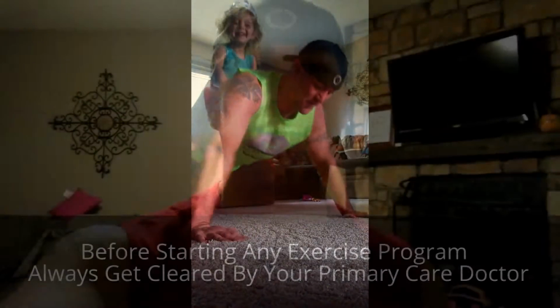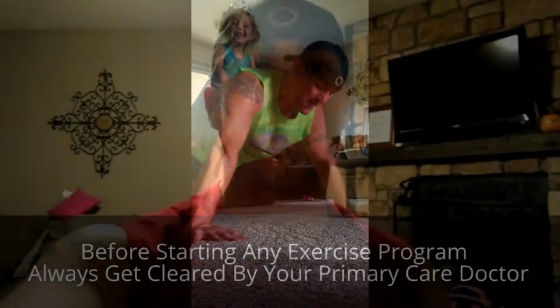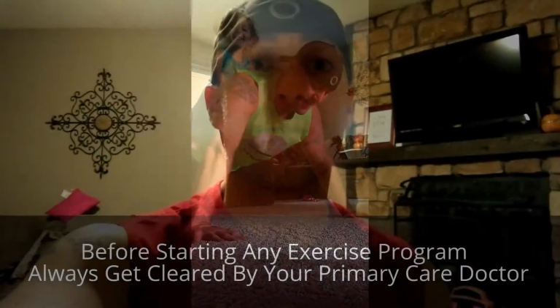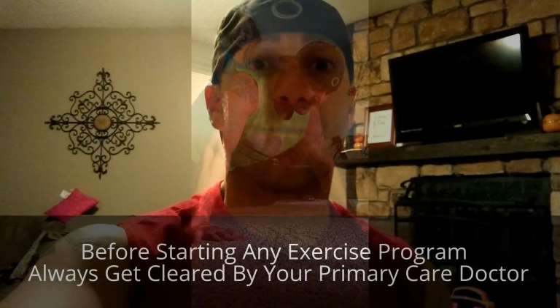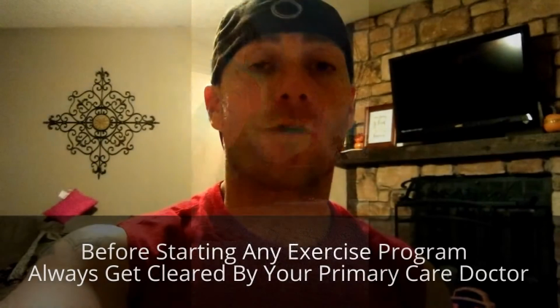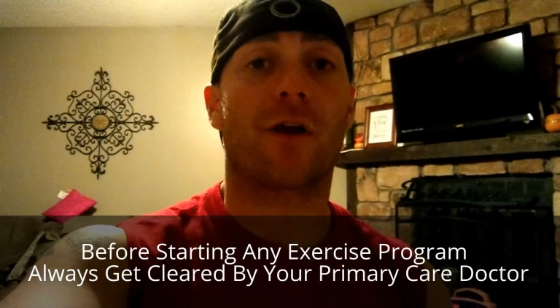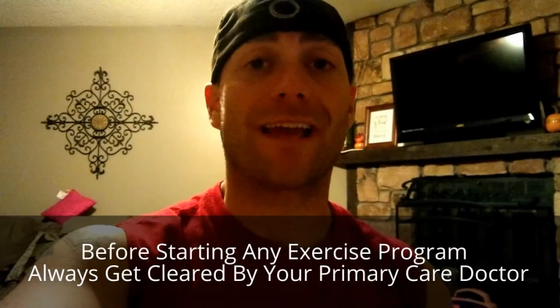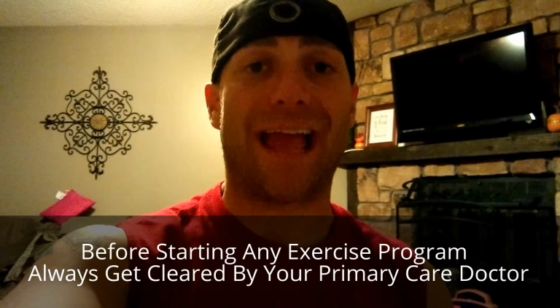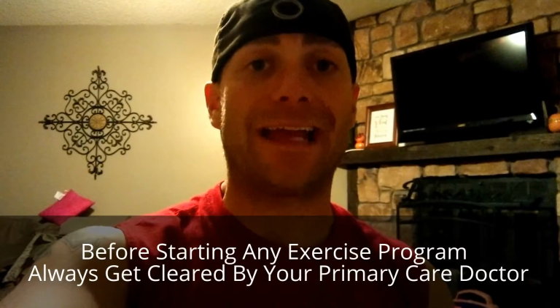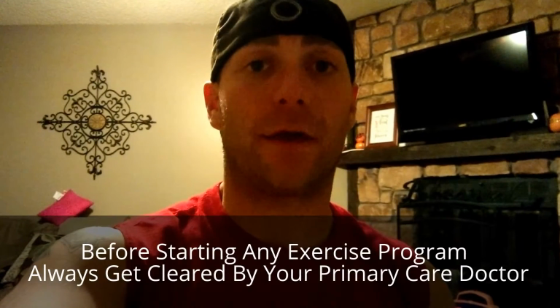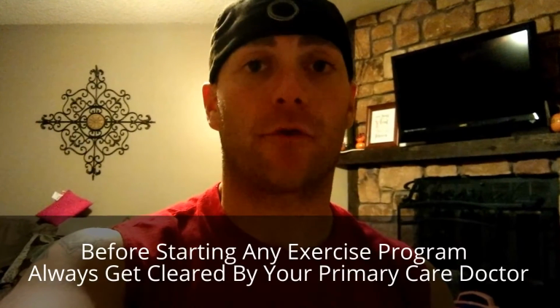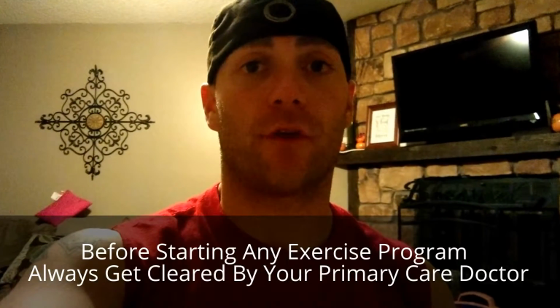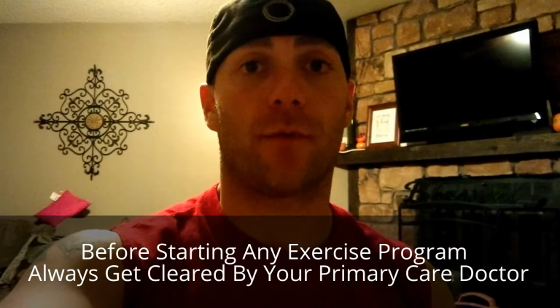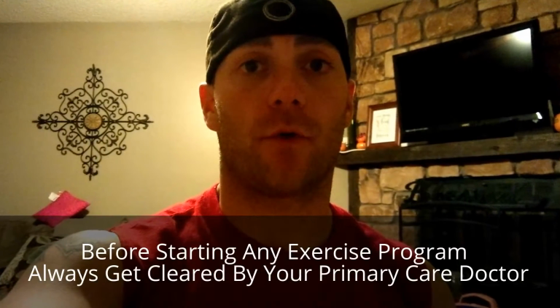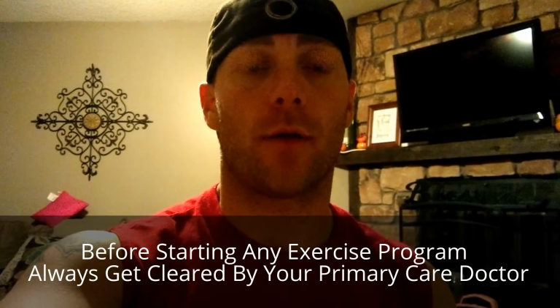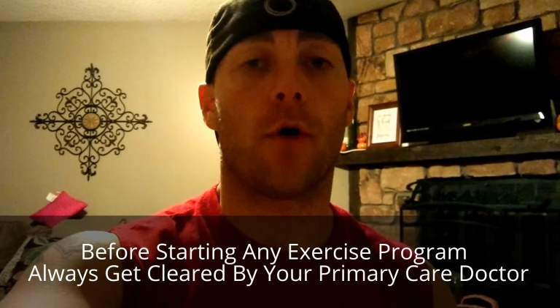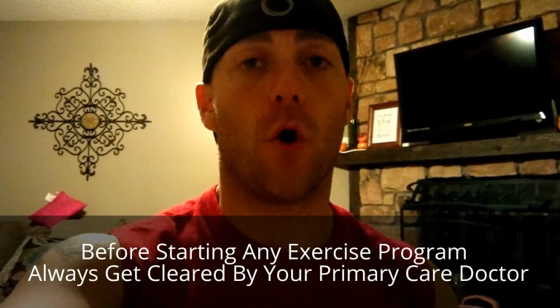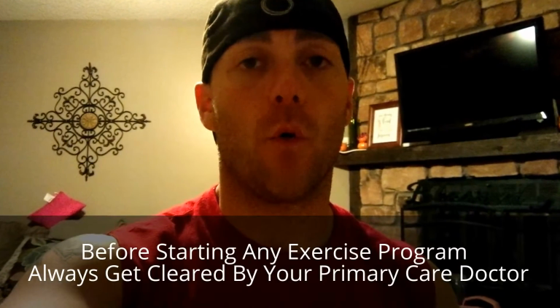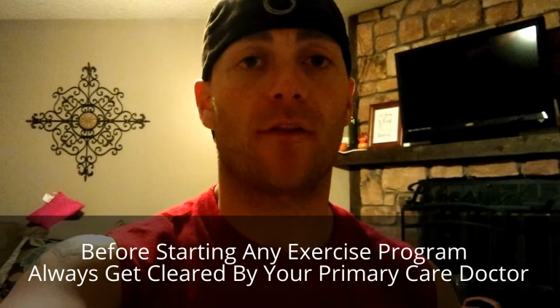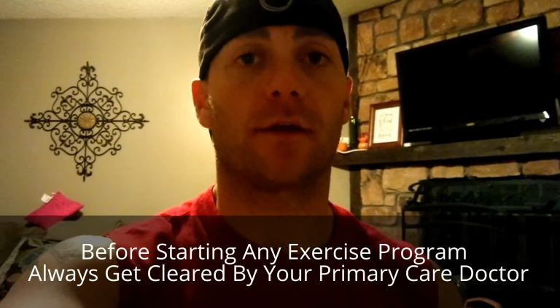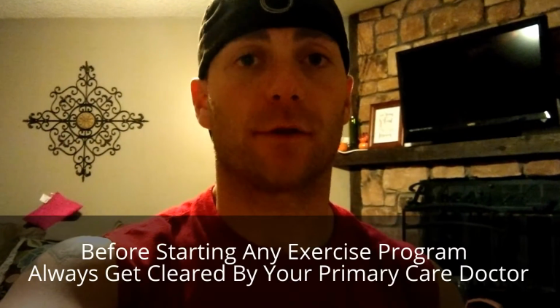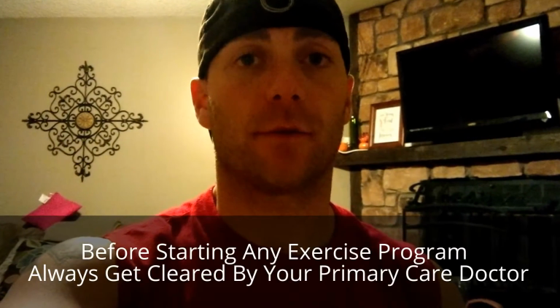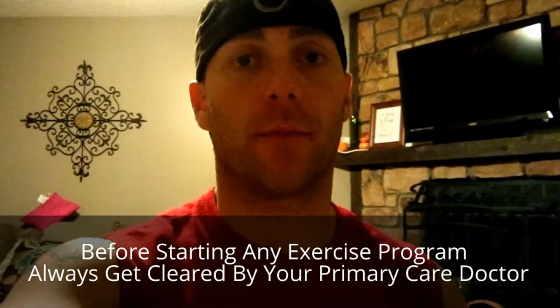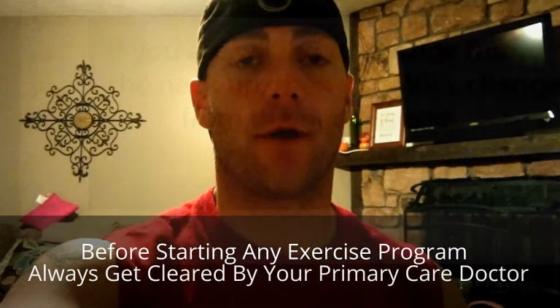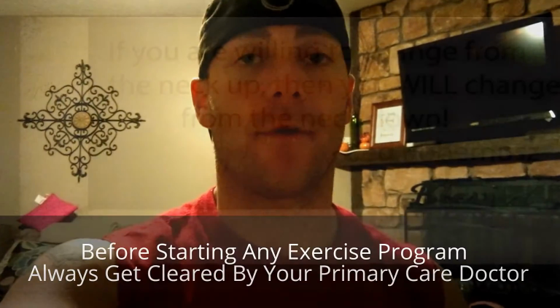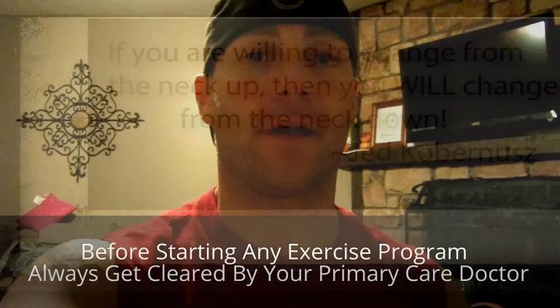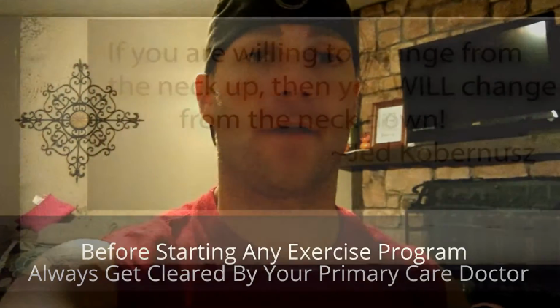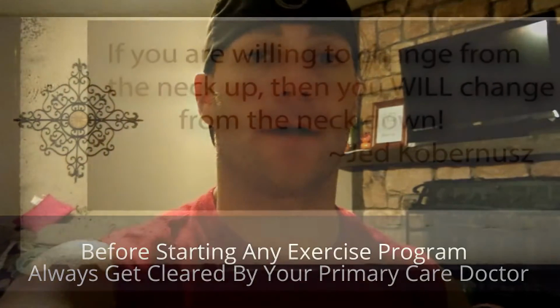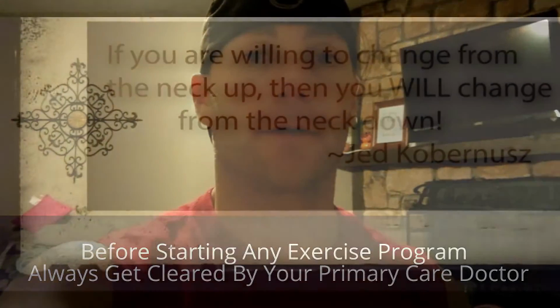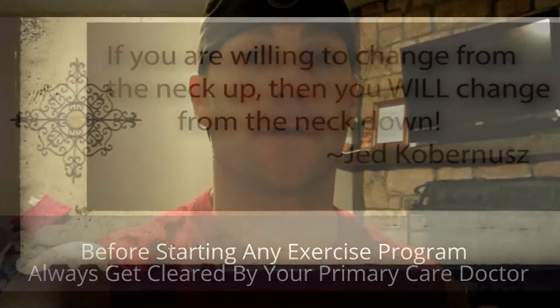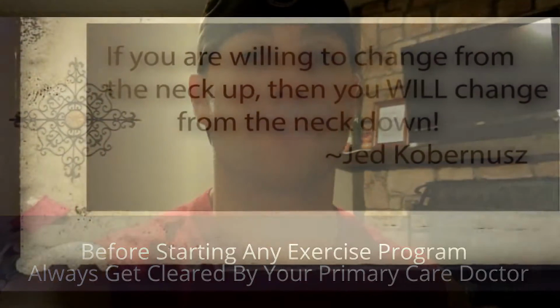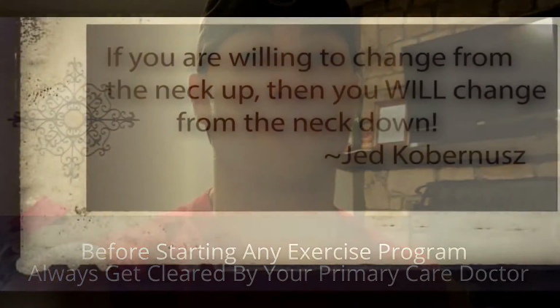Before starting any exercise program, always get cleared by Prime Air Care Docs.